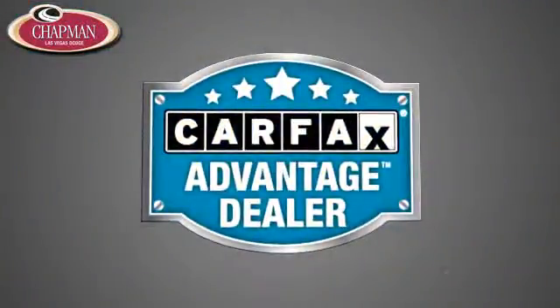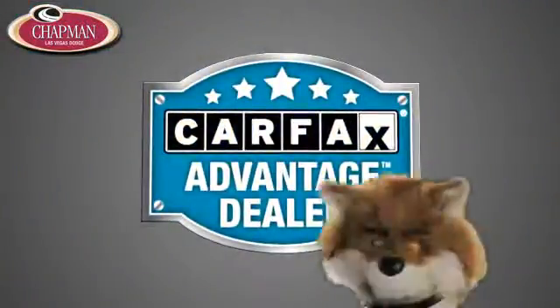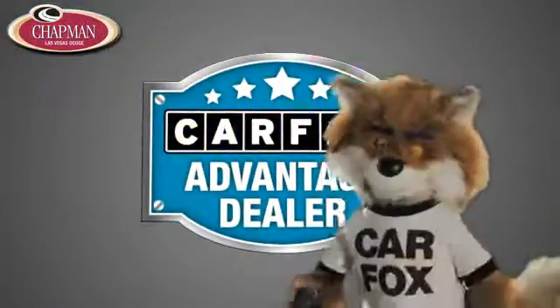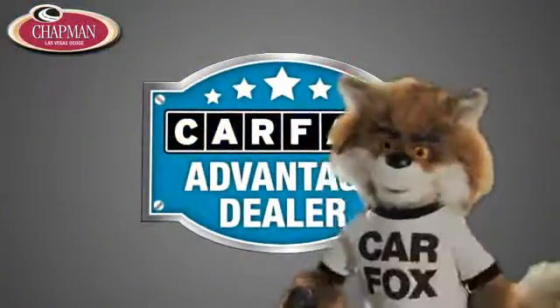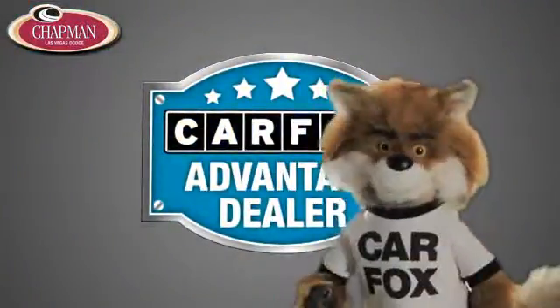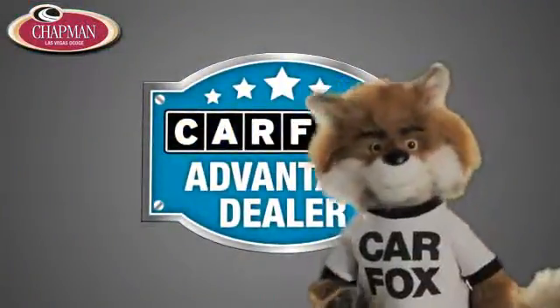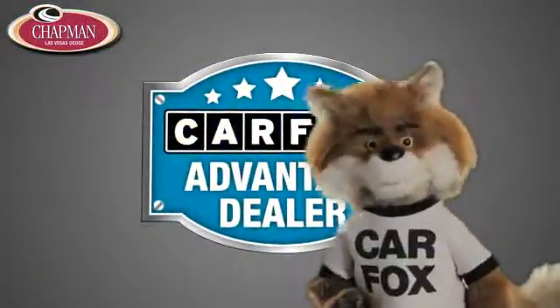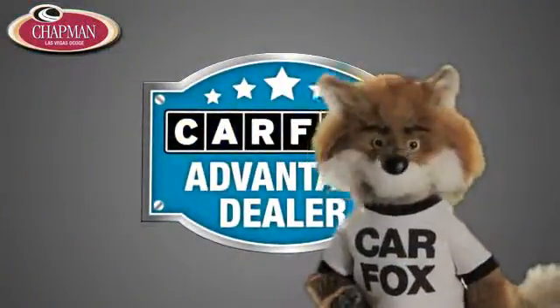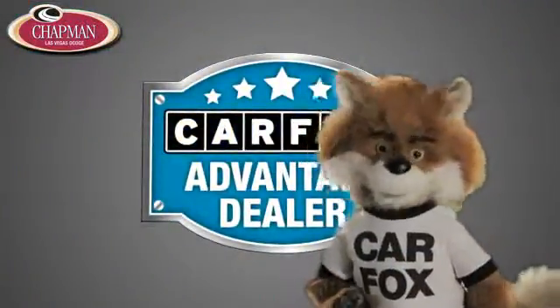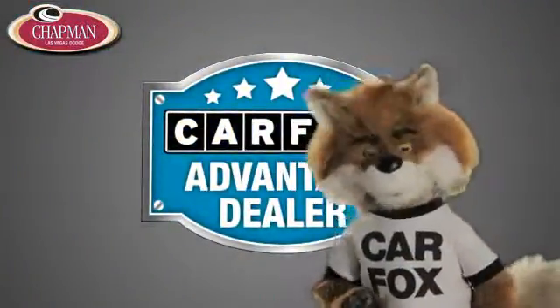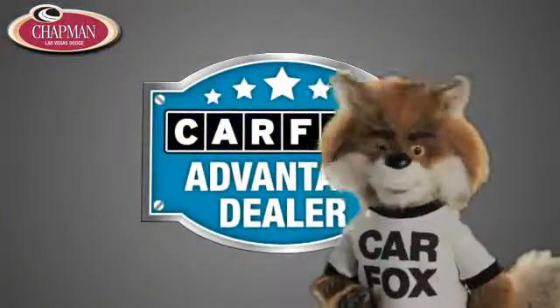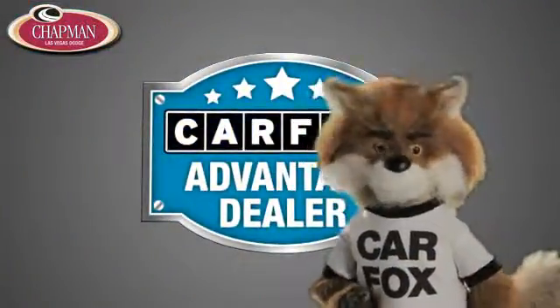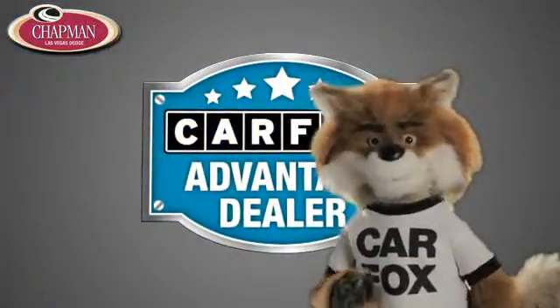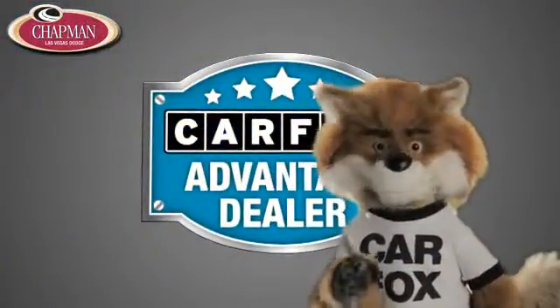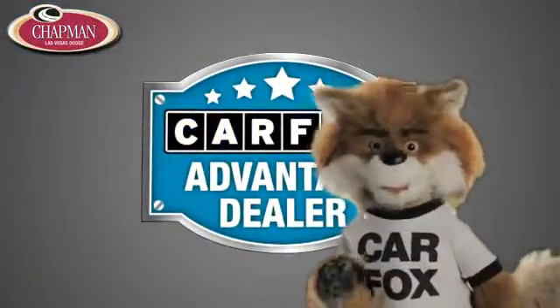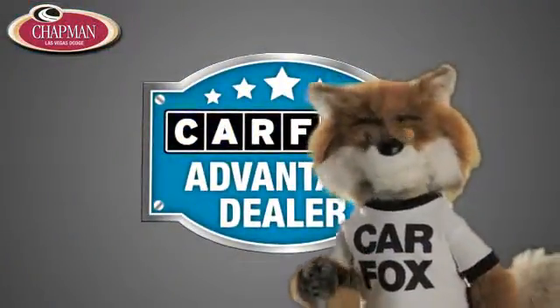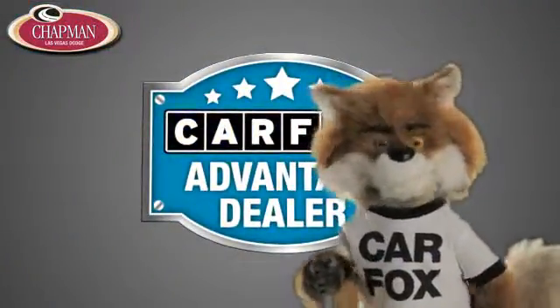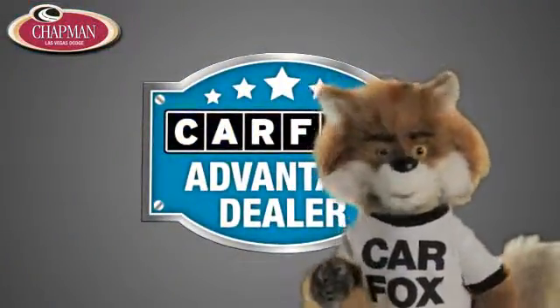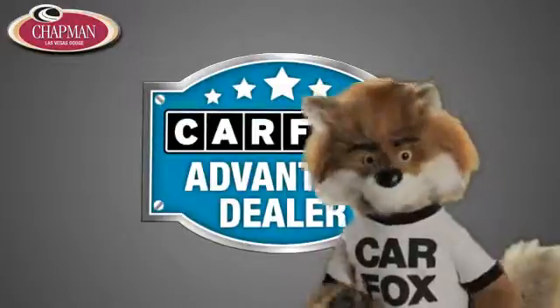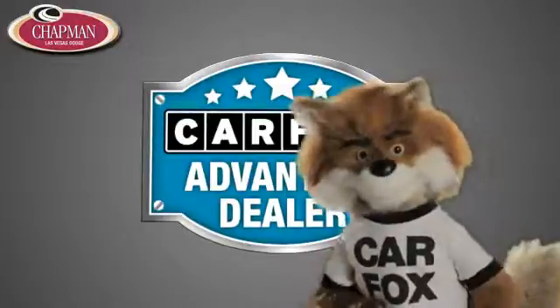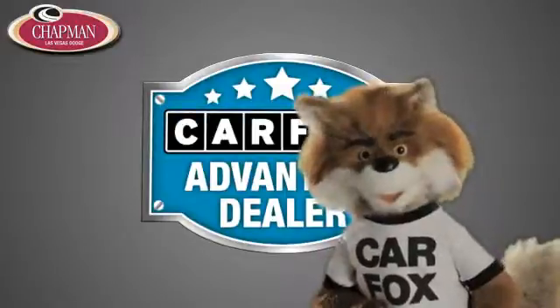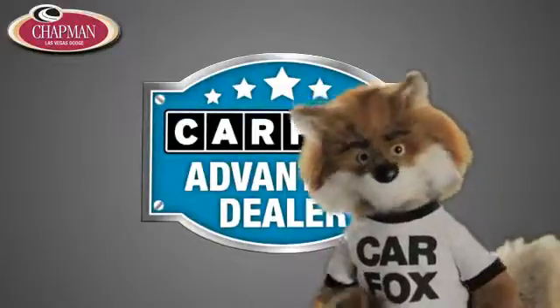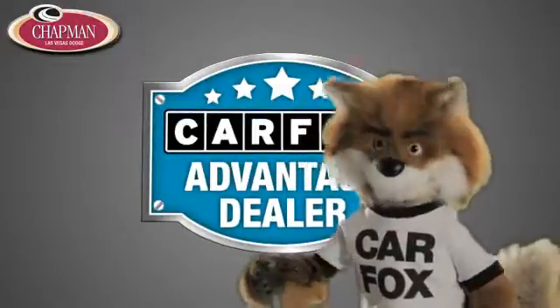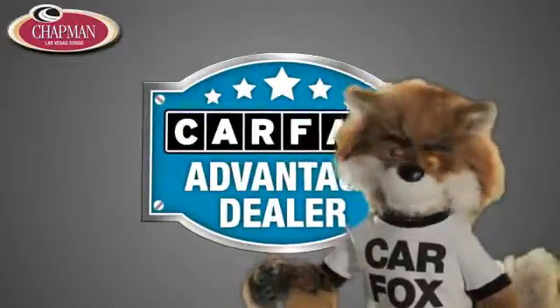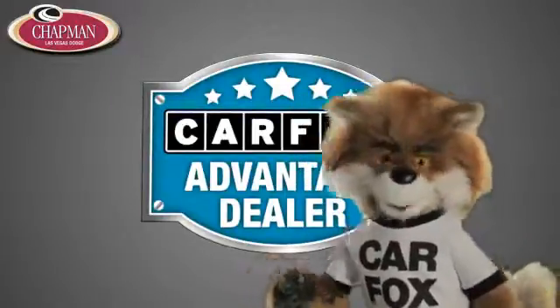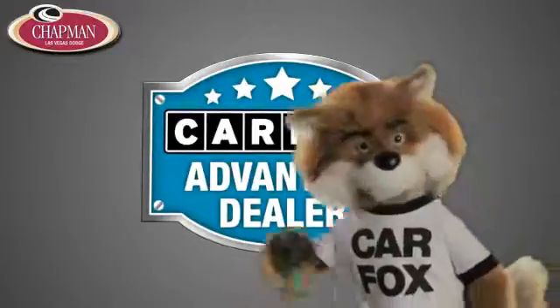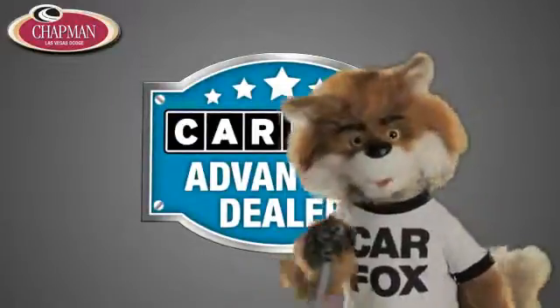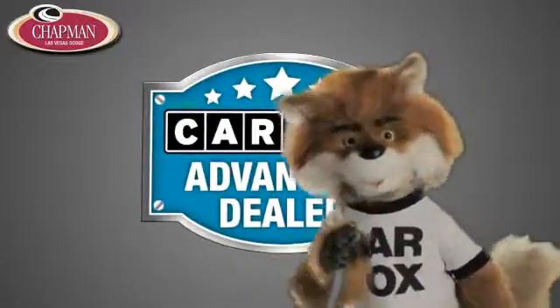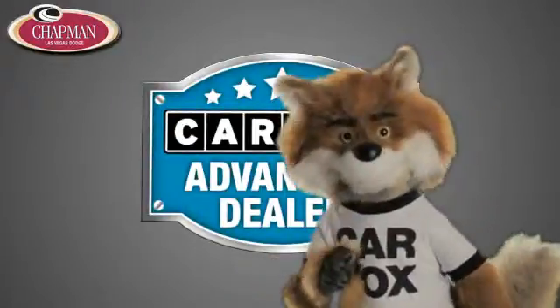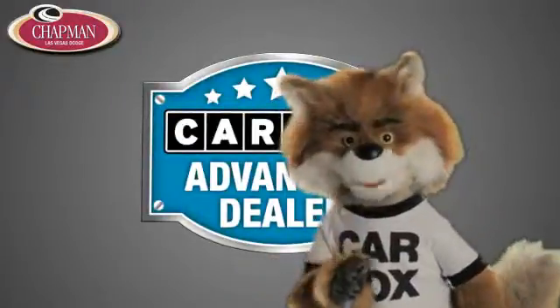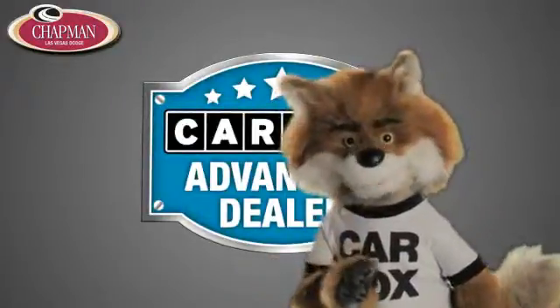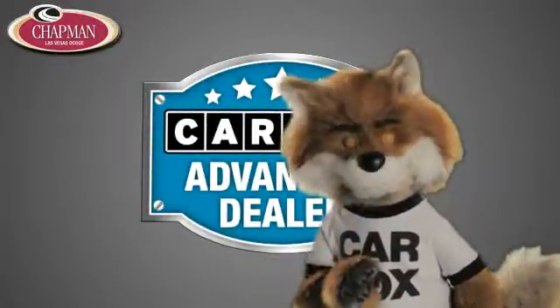Just say 'show me the Carfax' at Chapman Las Vegas Dodge Chrysler Jeep Ram, a Carfax Advantage dealer.